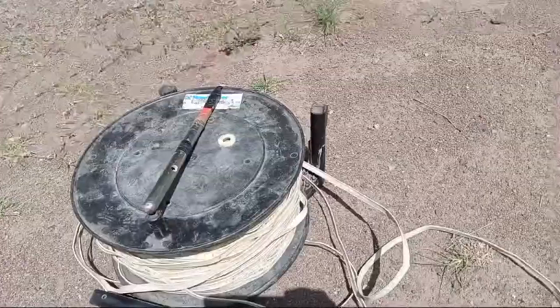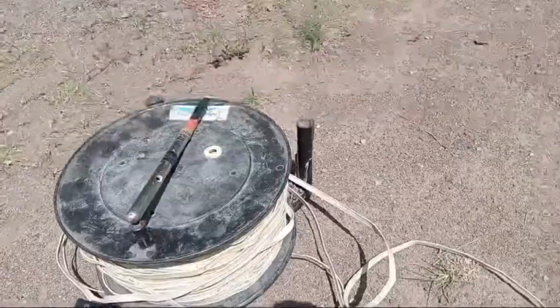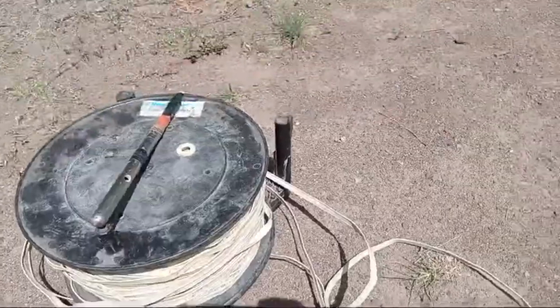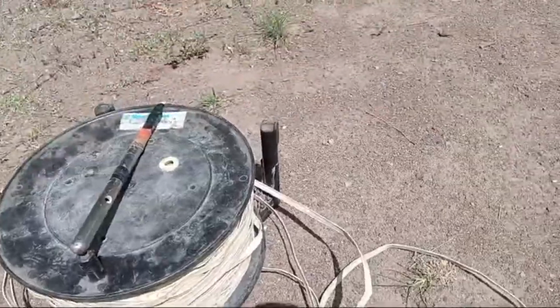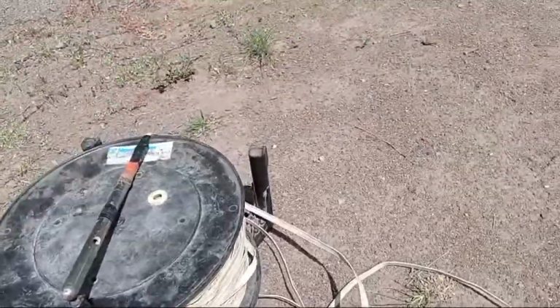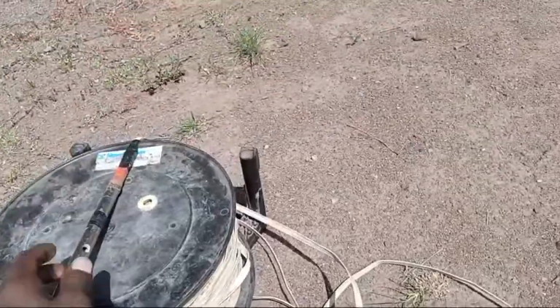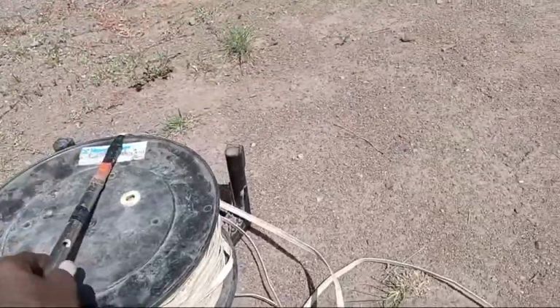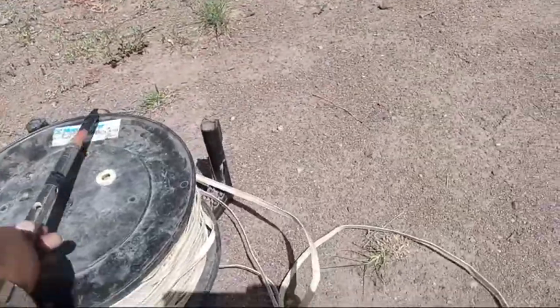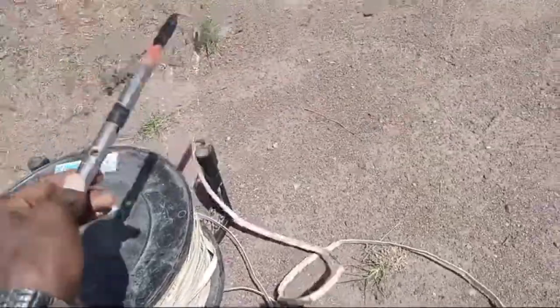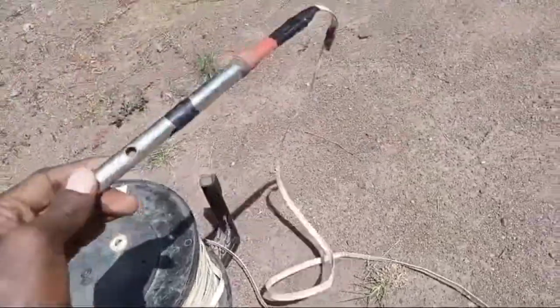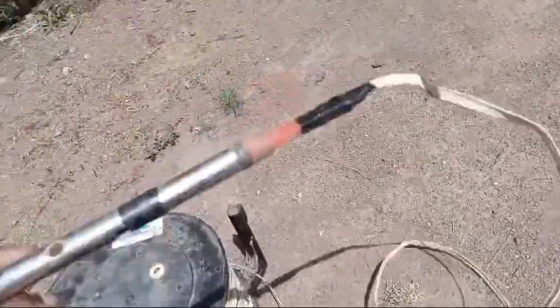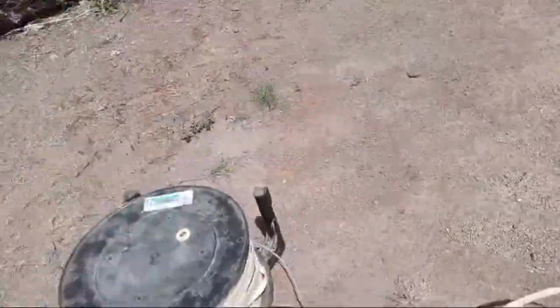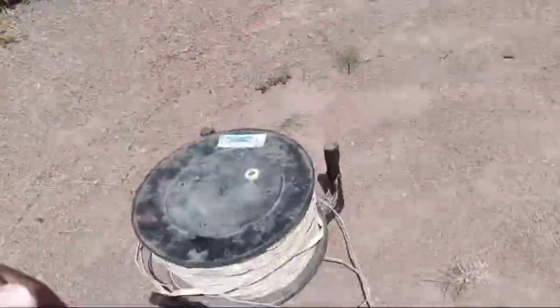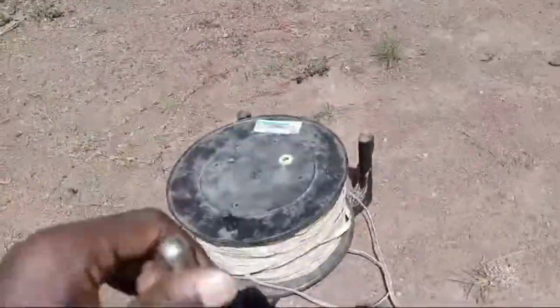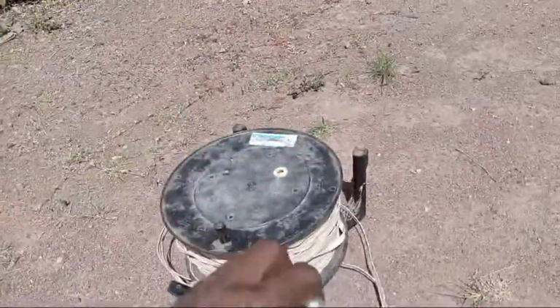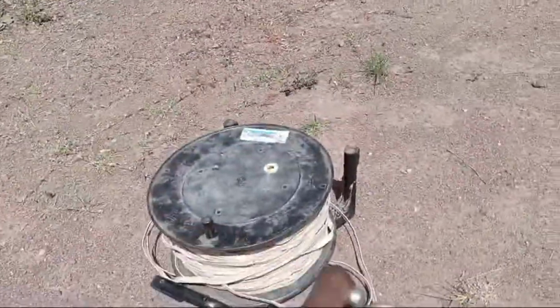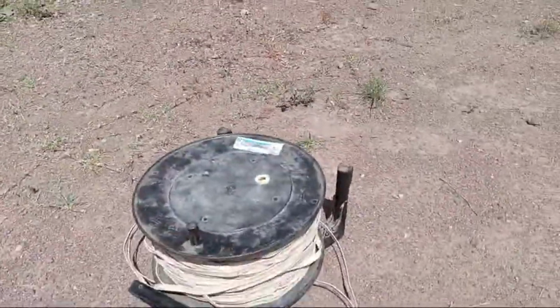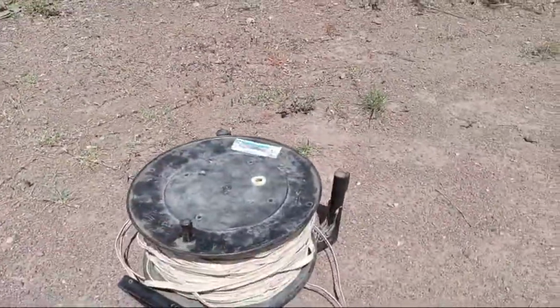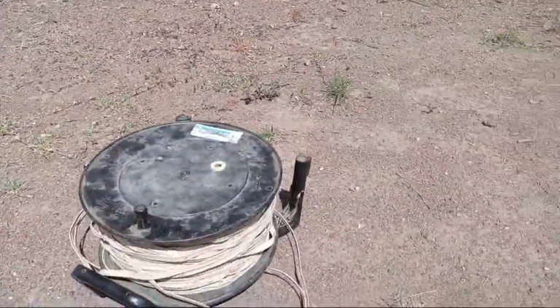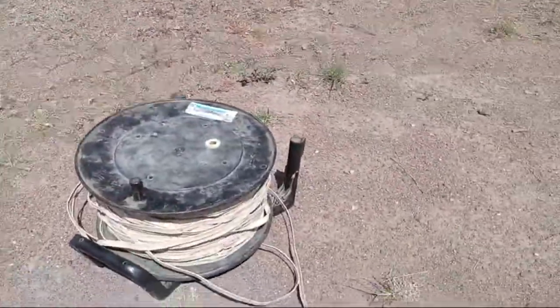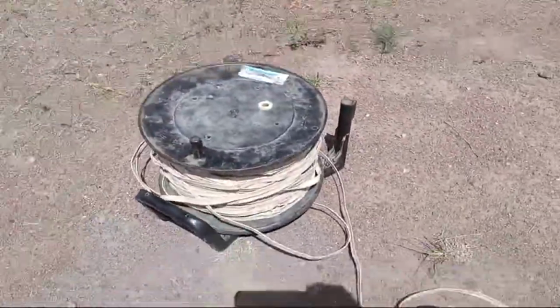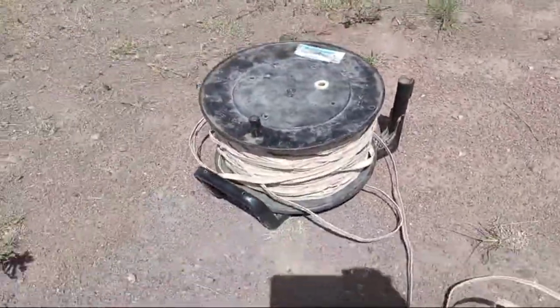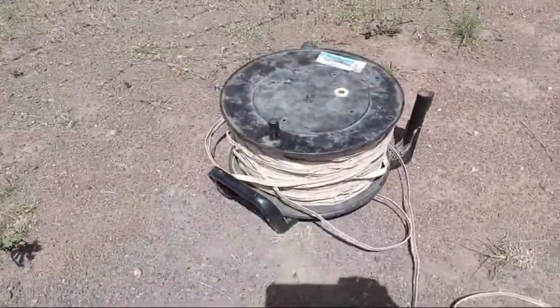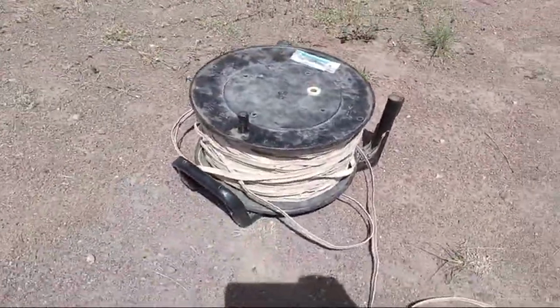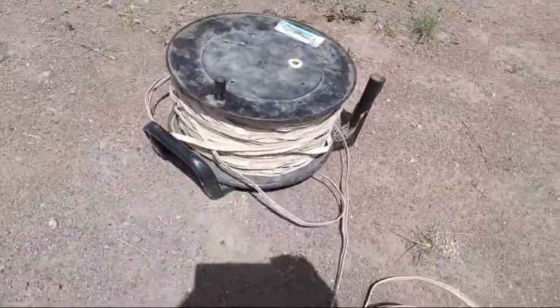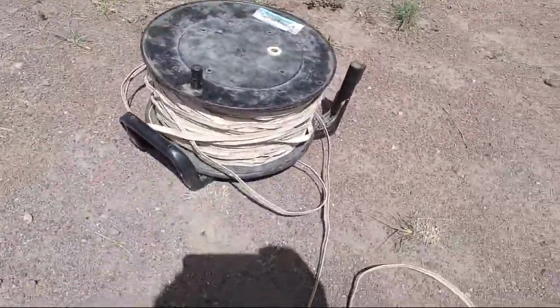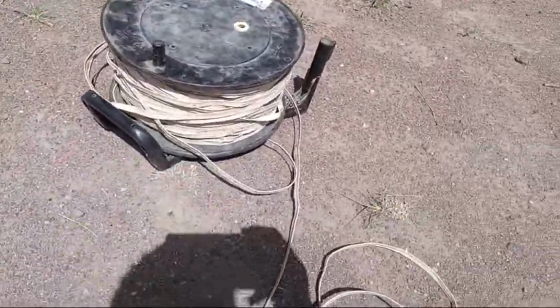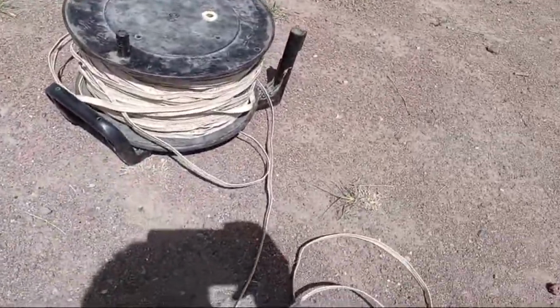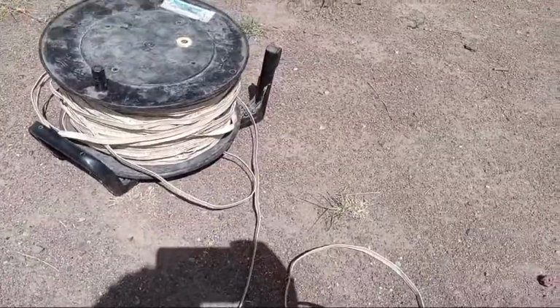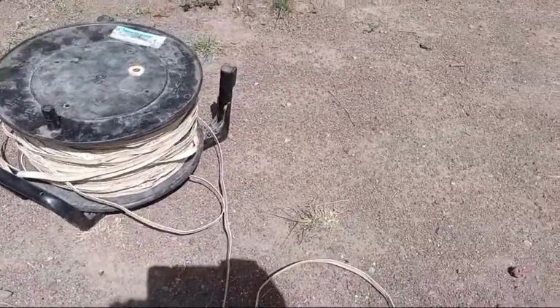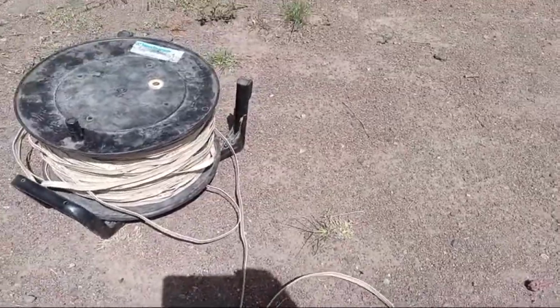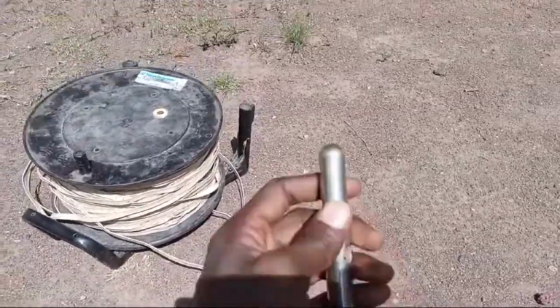Hey, how are you? I'm fine, thanks to God. Today I'm going to present to you about the Deep Meter. Do you know what is a Deep Meter?